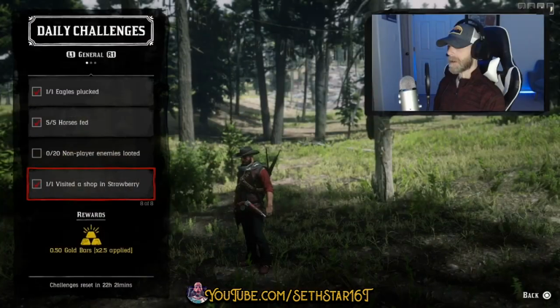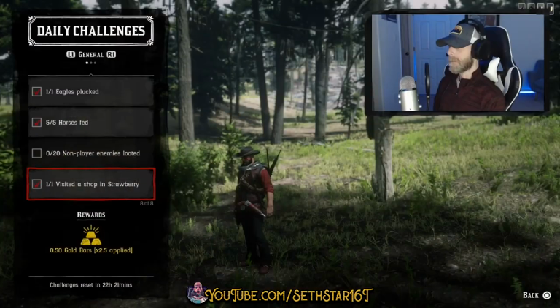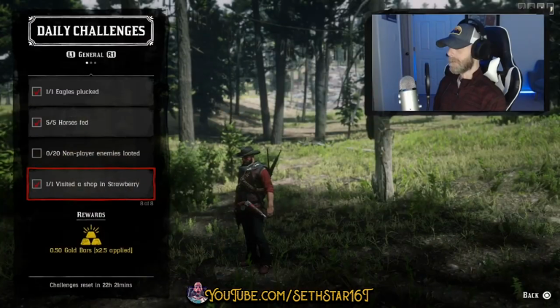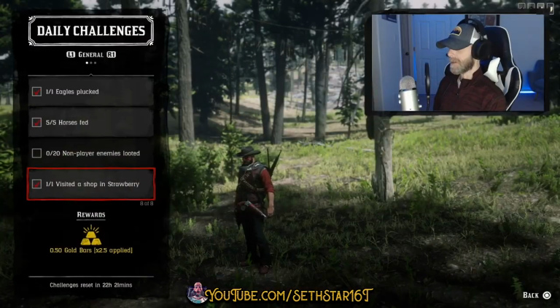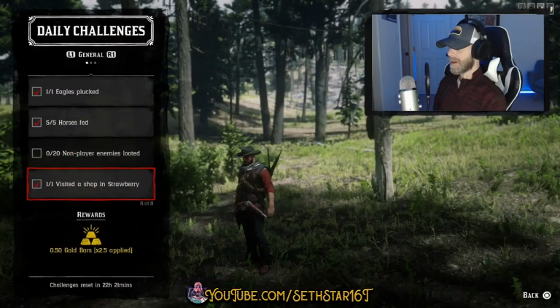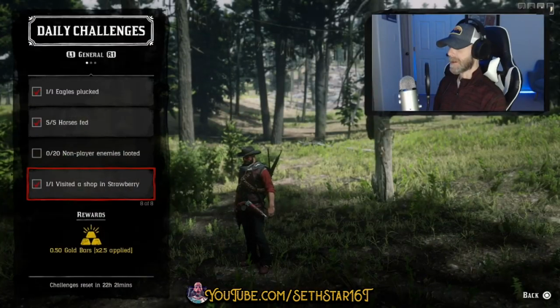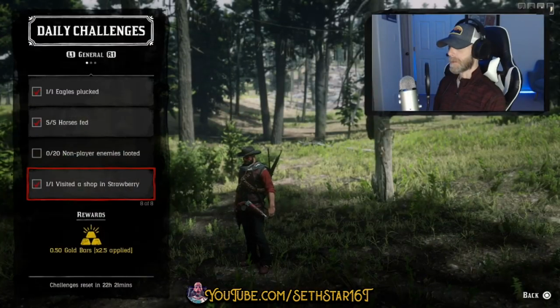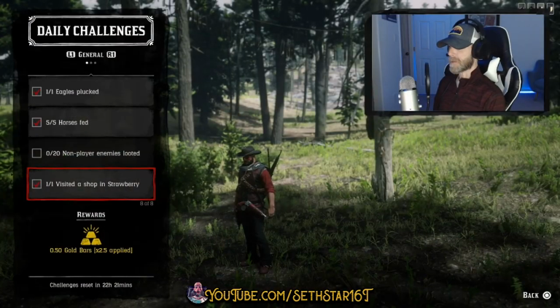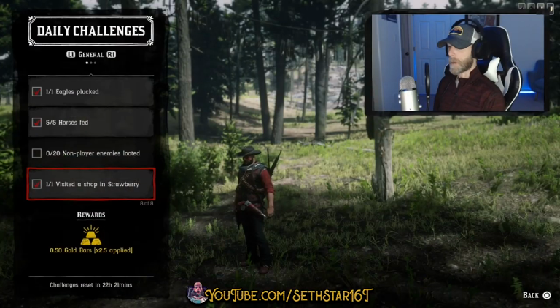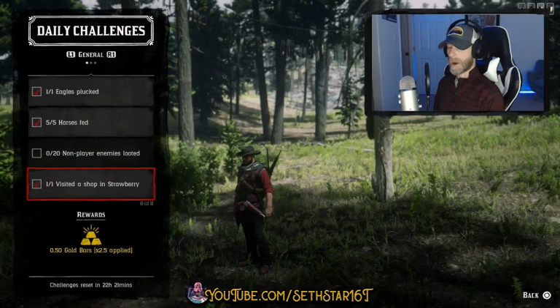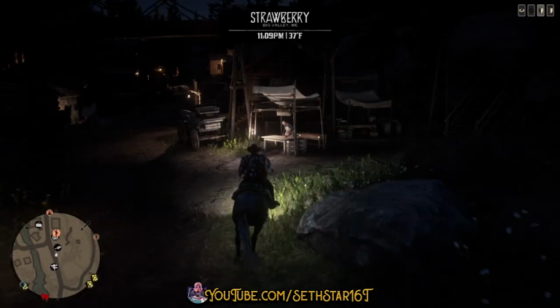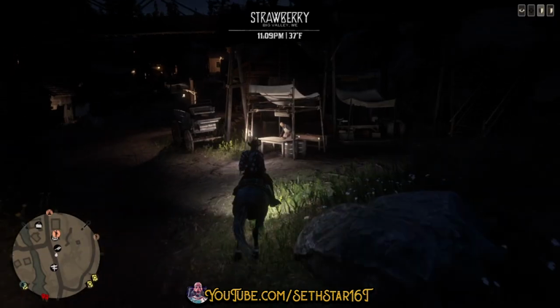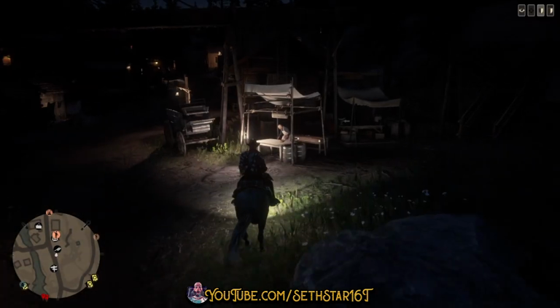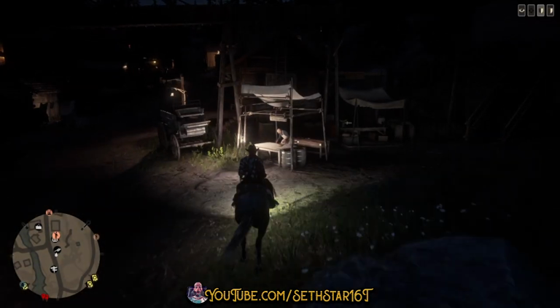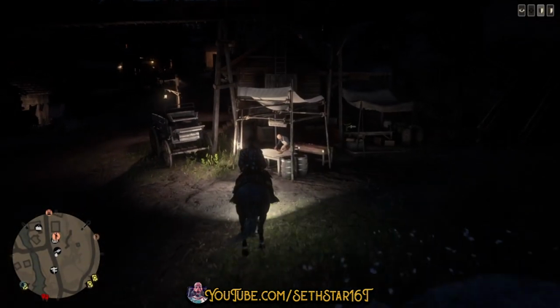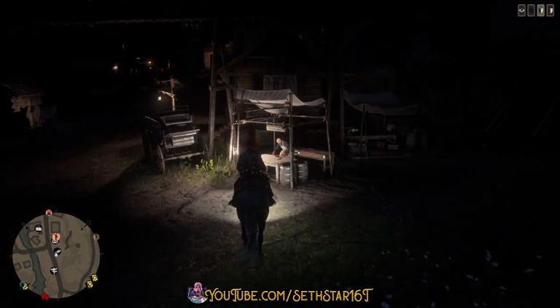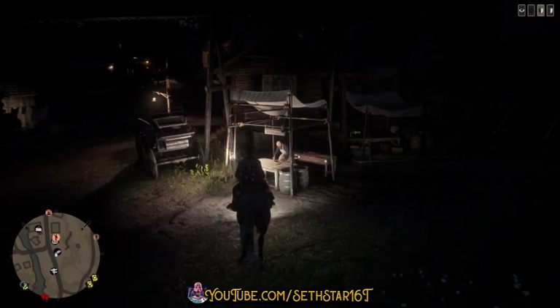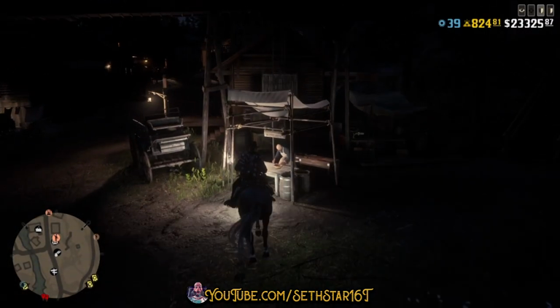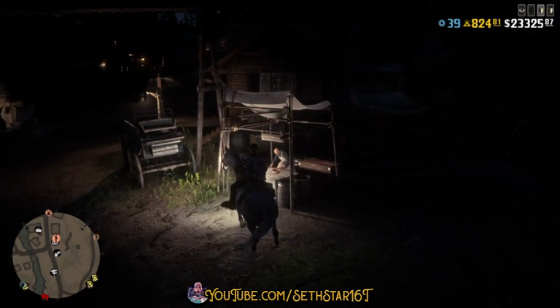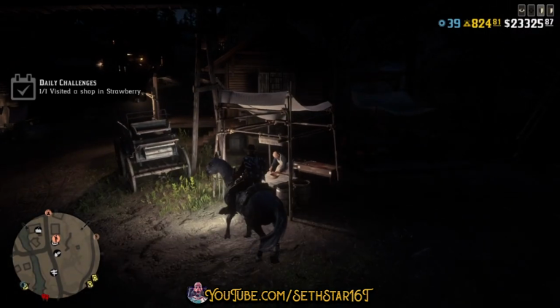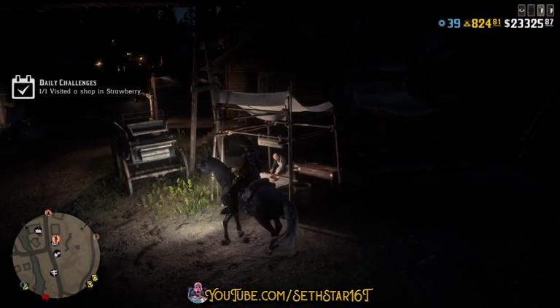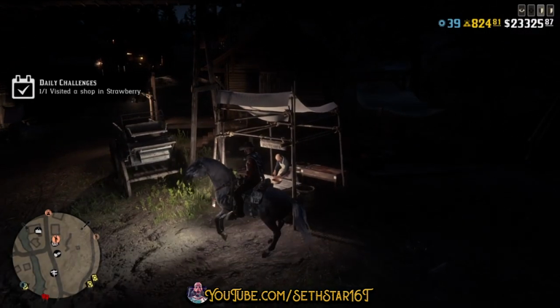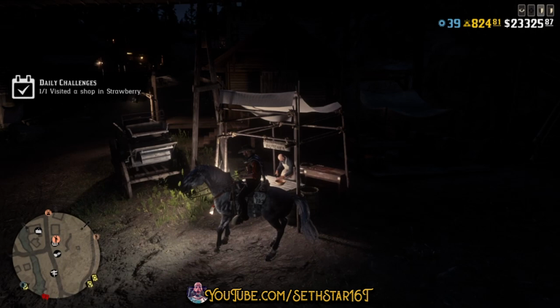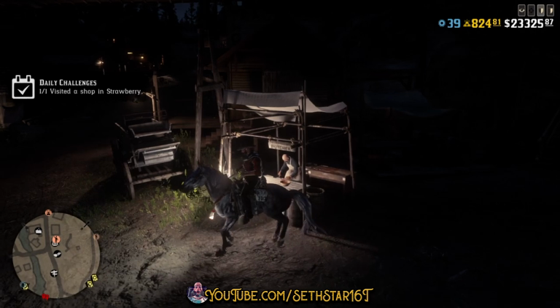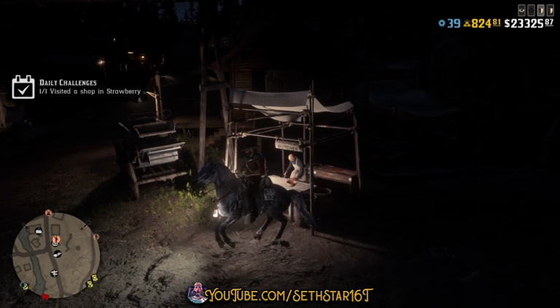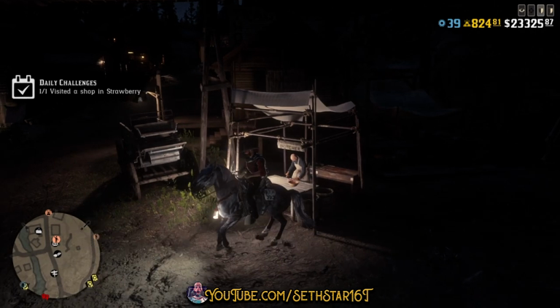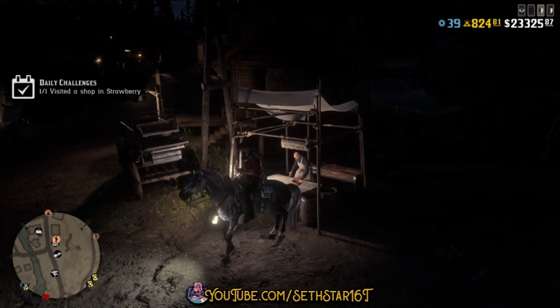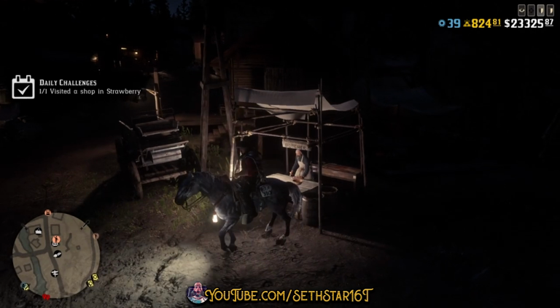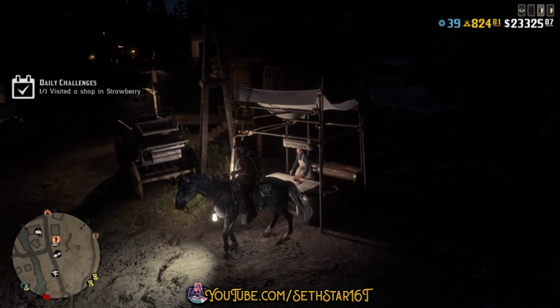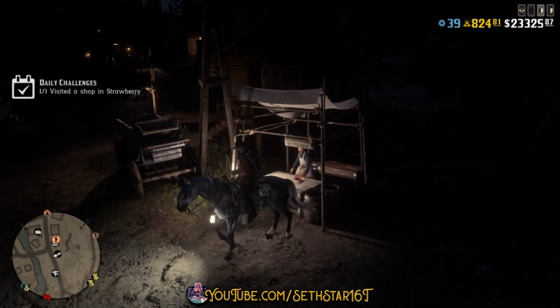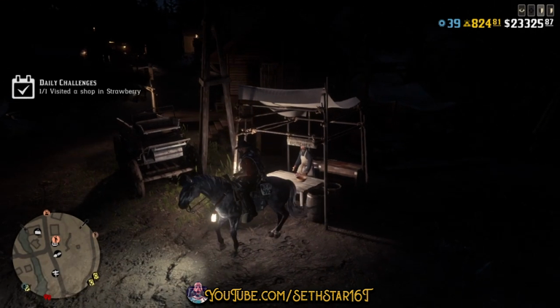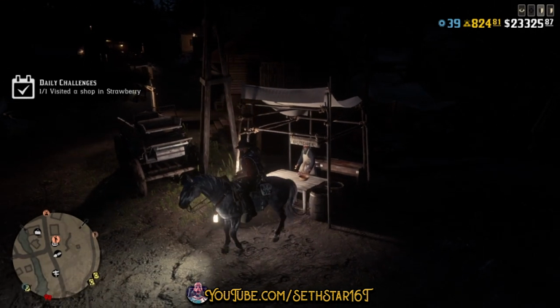Number 7: Visited a Shop in Strawberry. The easiest is just a ride by the butcher. Hello? You look hungry.